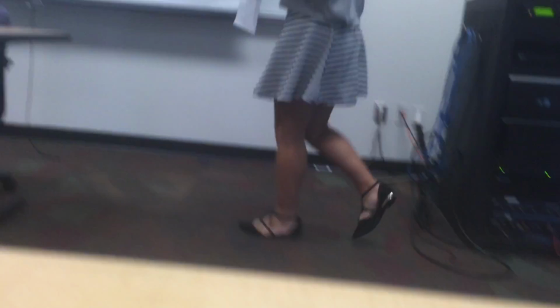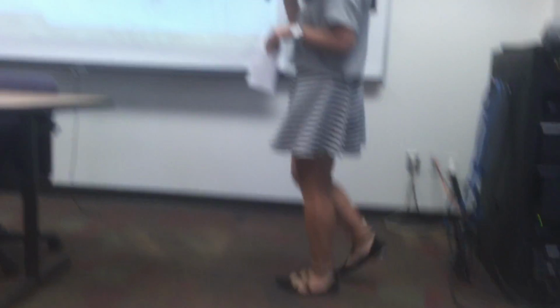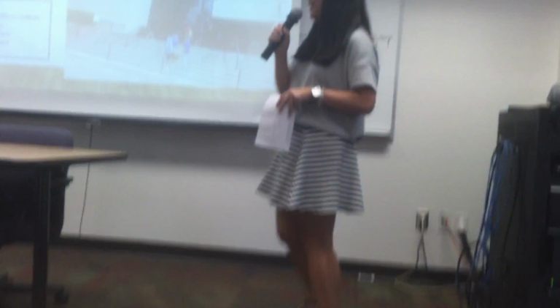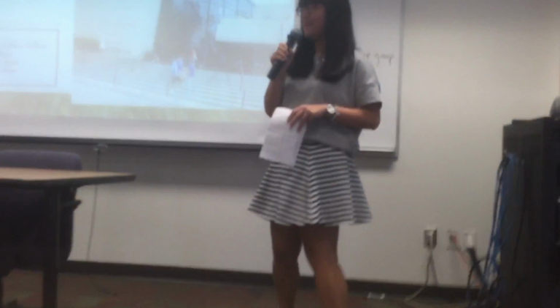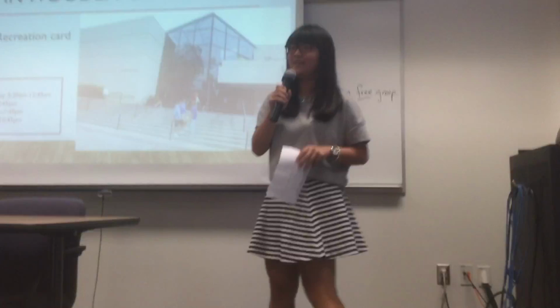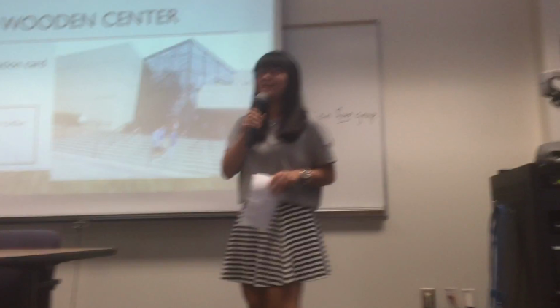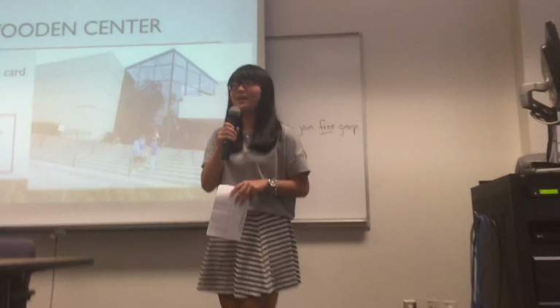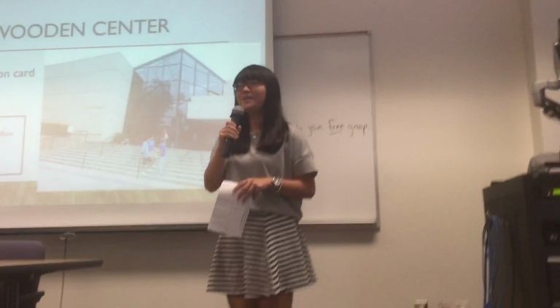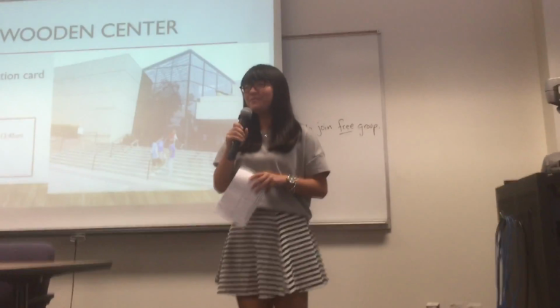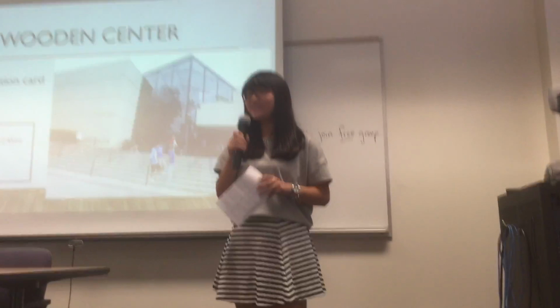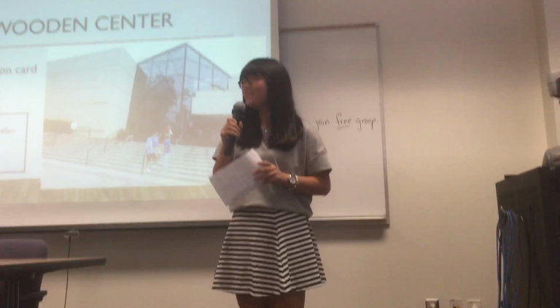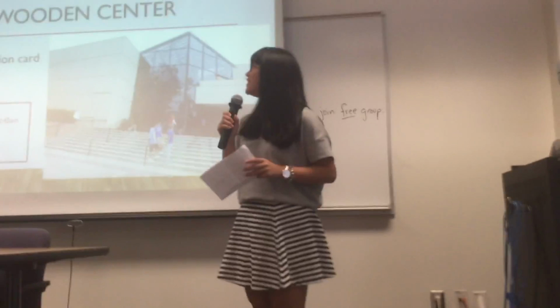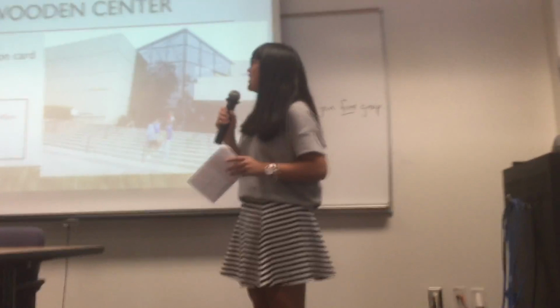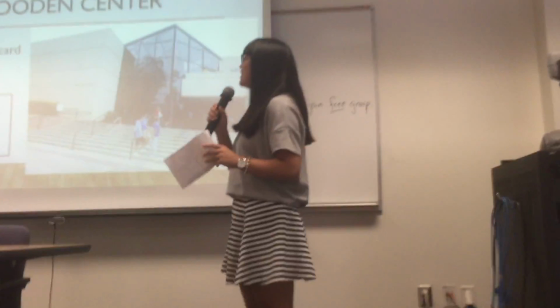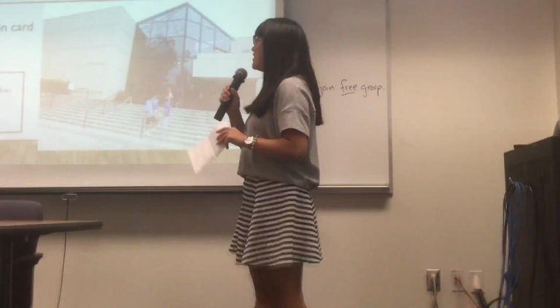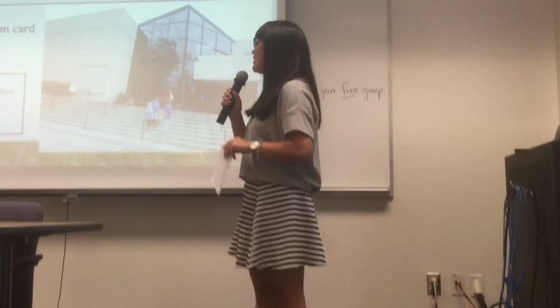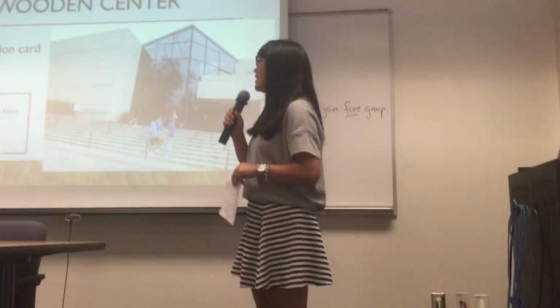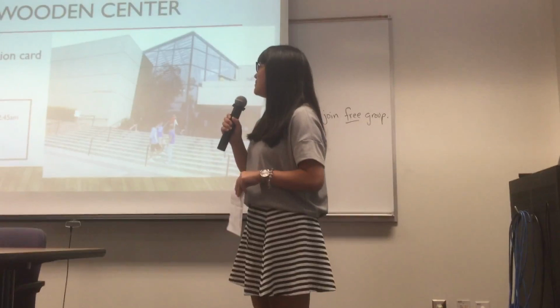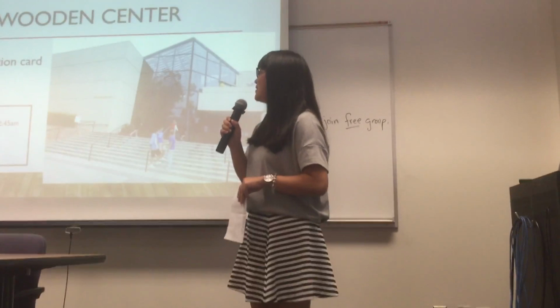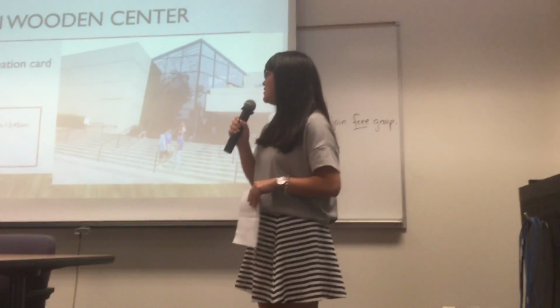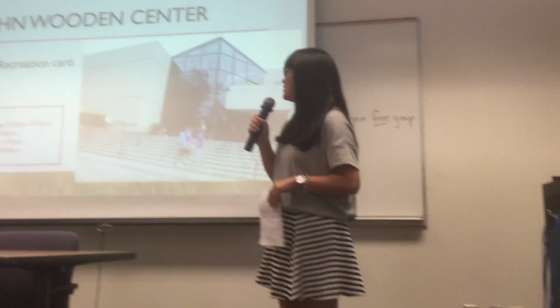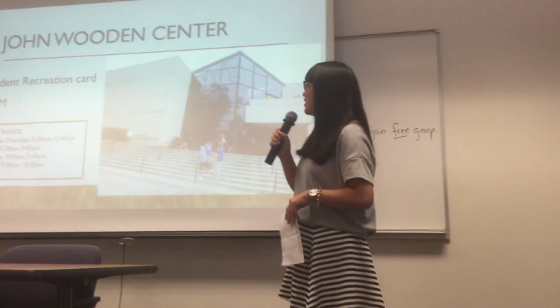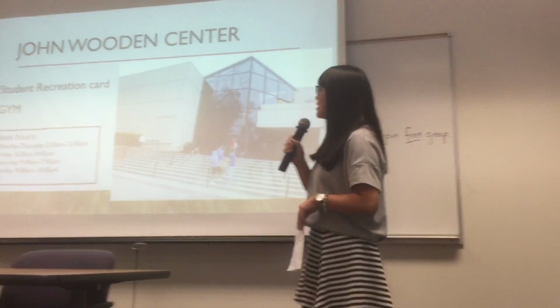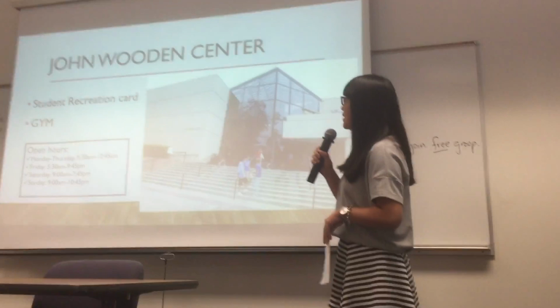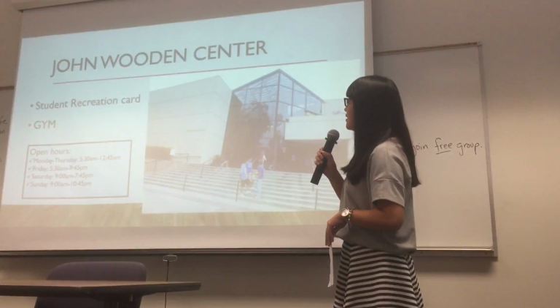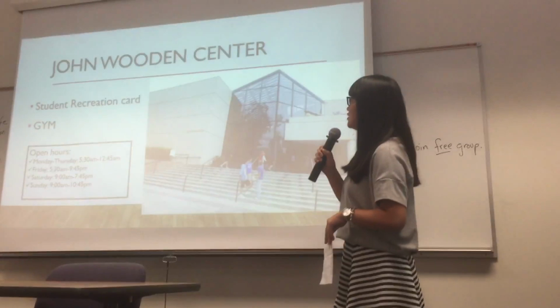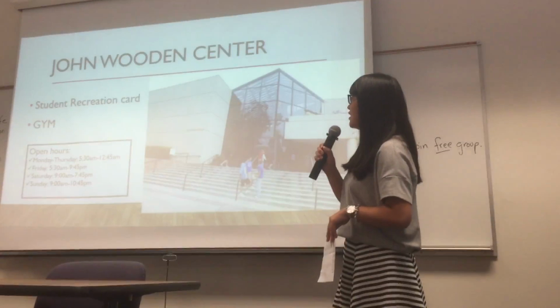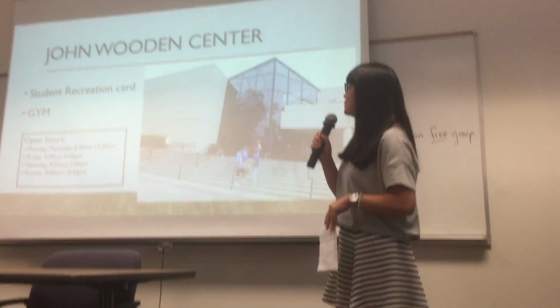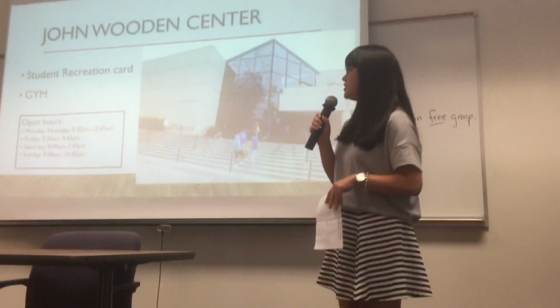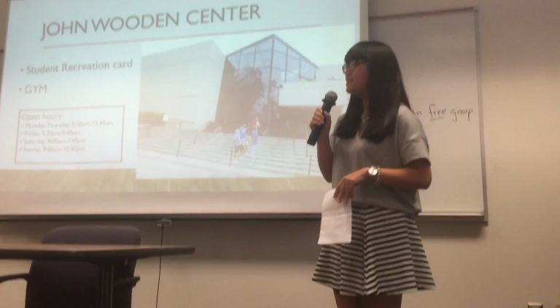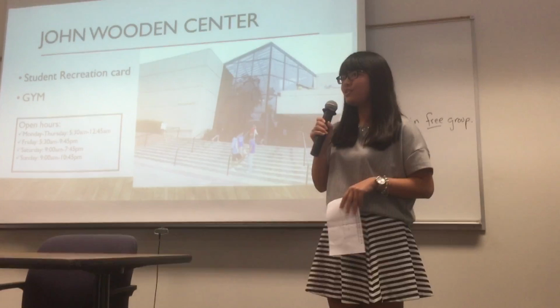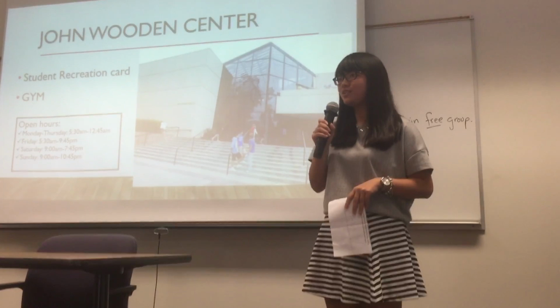Hi, I'm Amber. Now I'm going to talk about John Wooden Center.